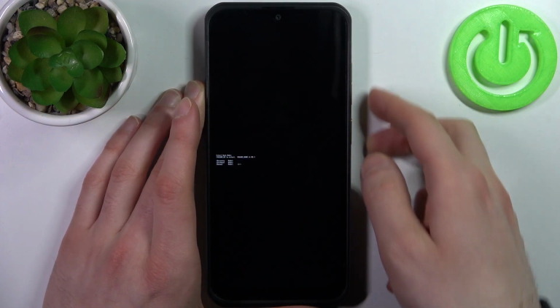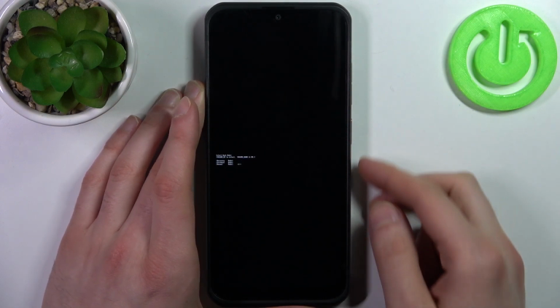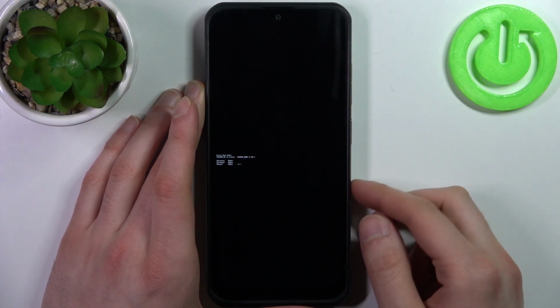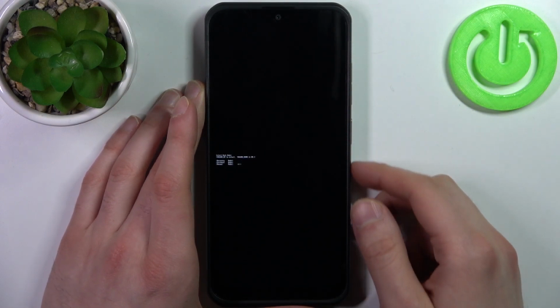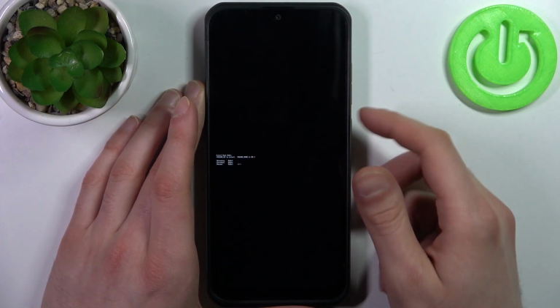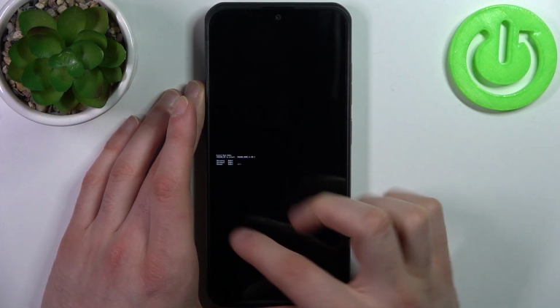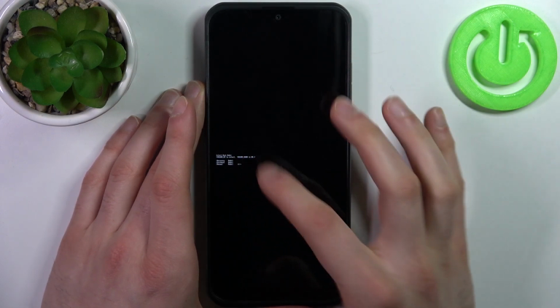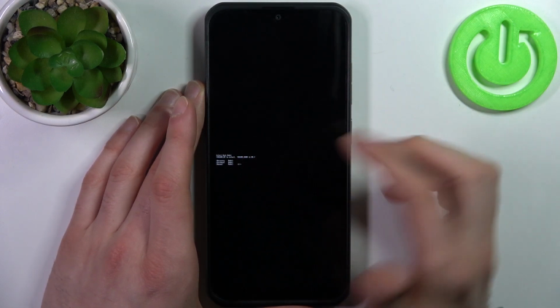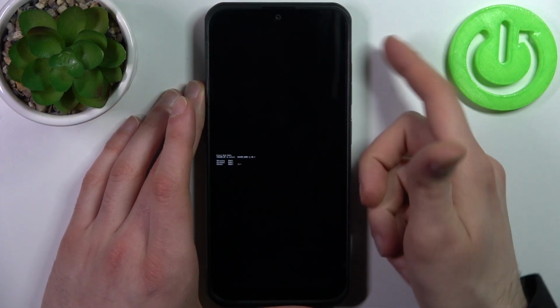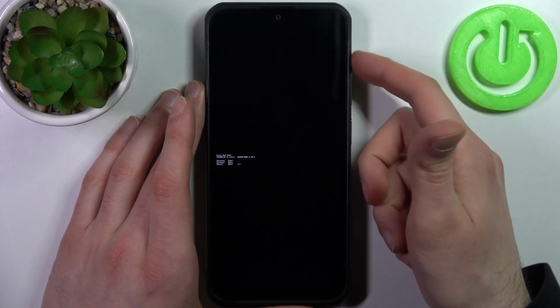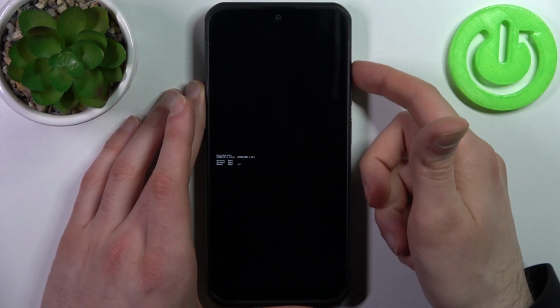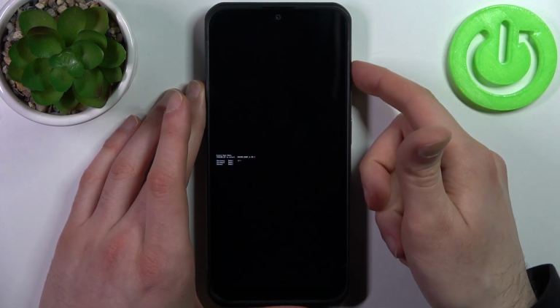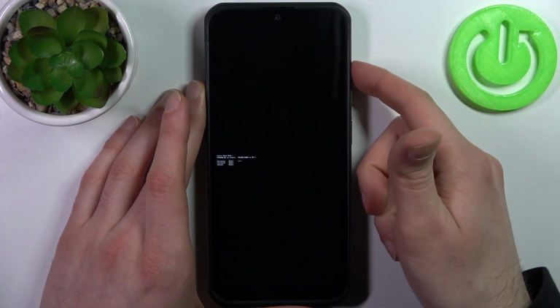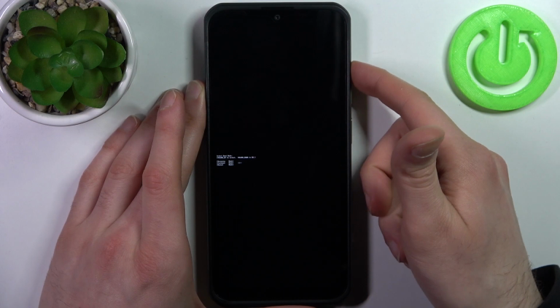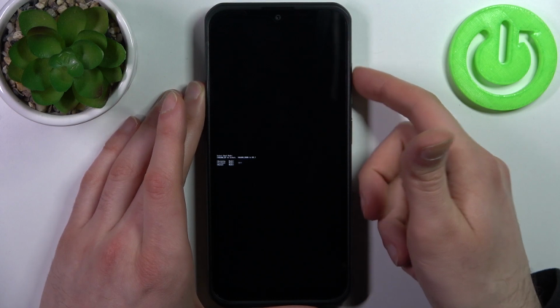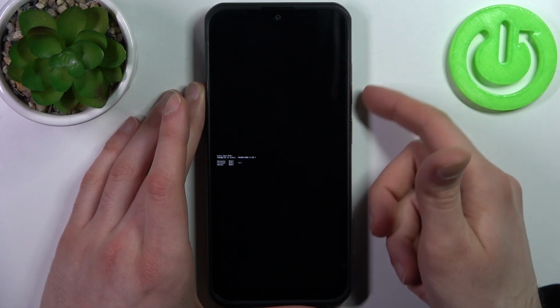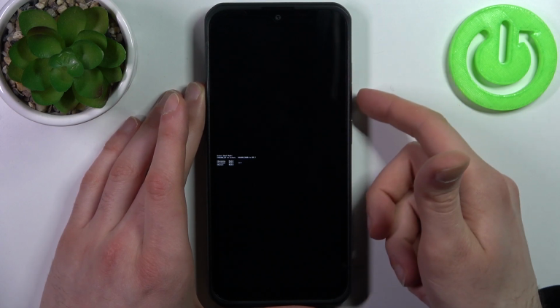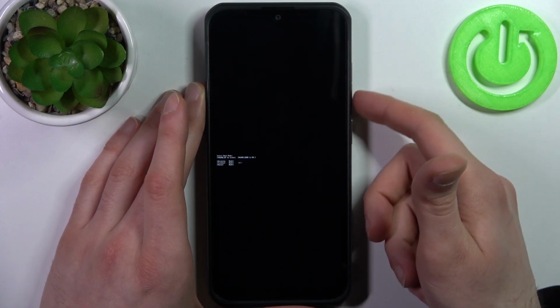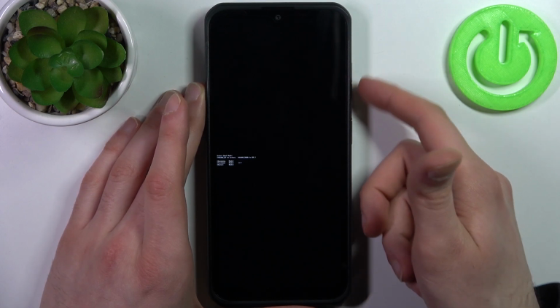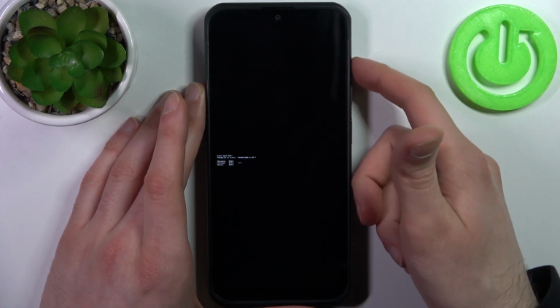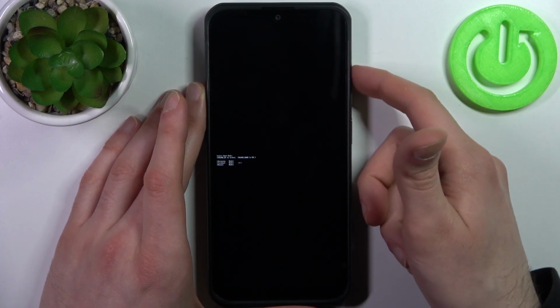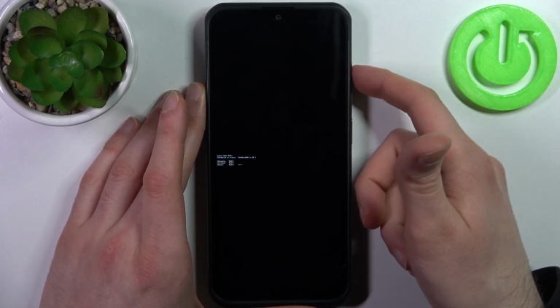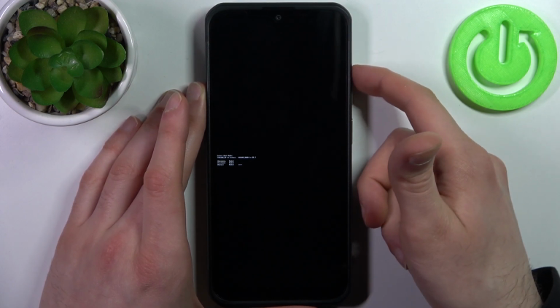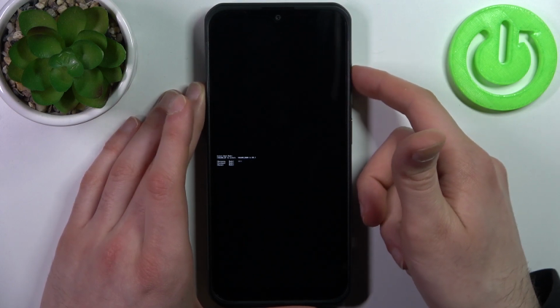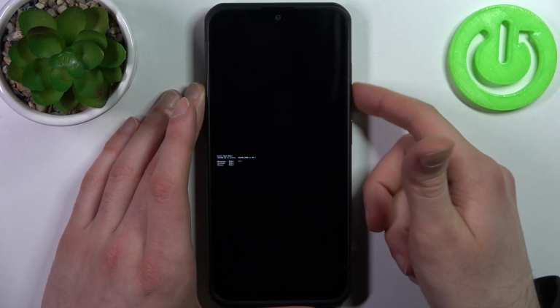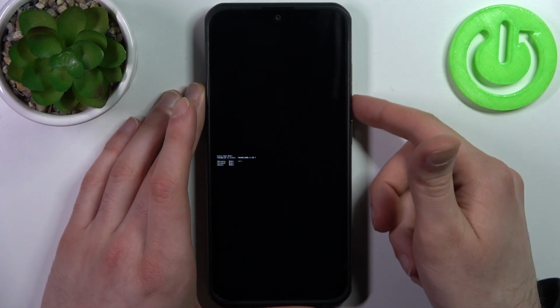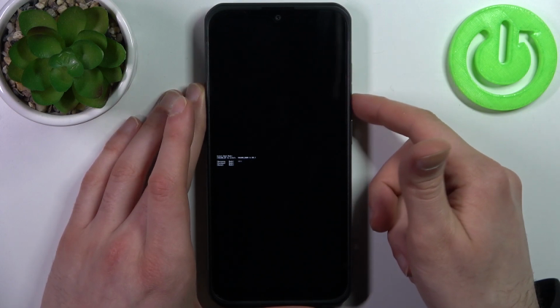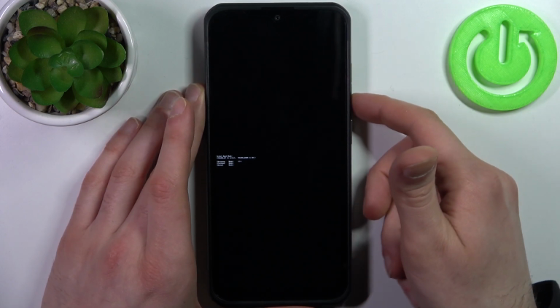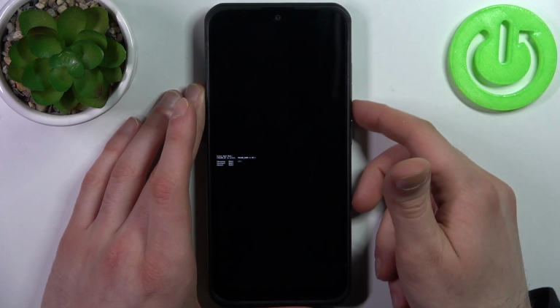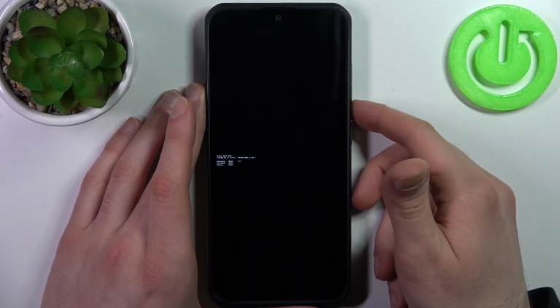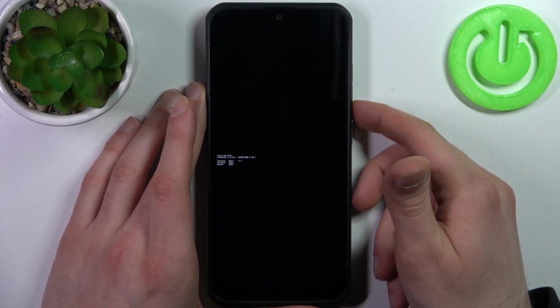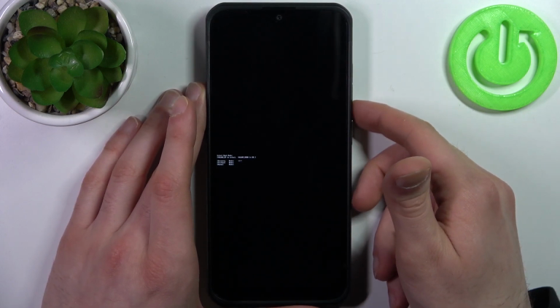In the following menu, use volume up to navigate and volume down to select. Select the first option: recovery mode.